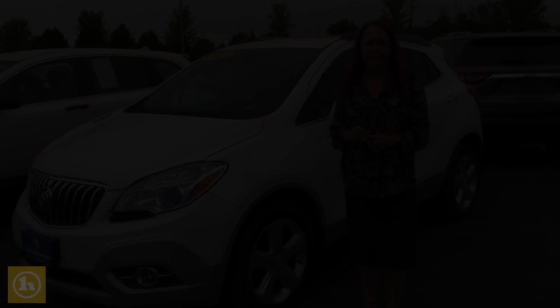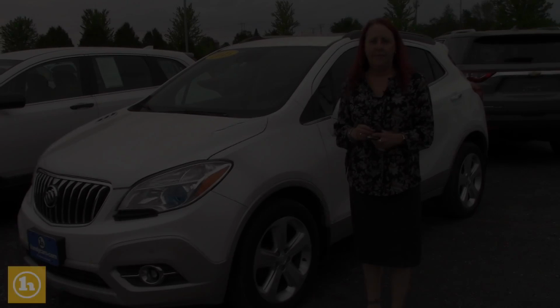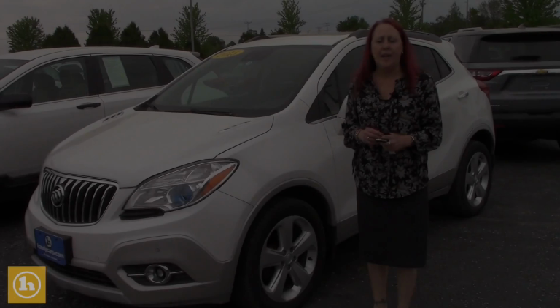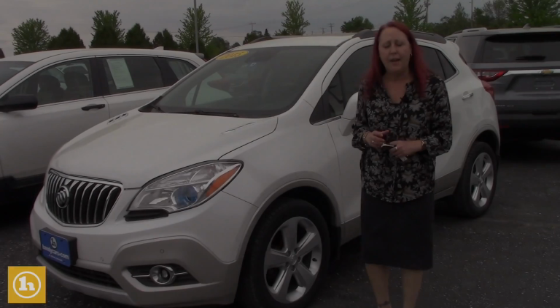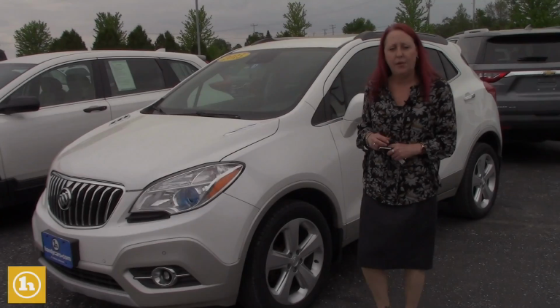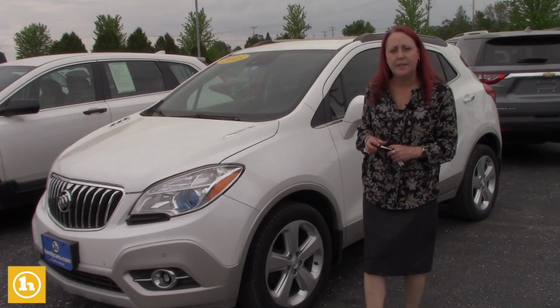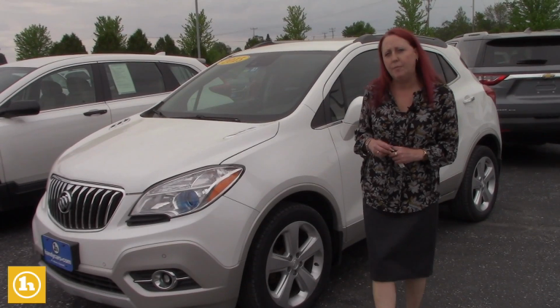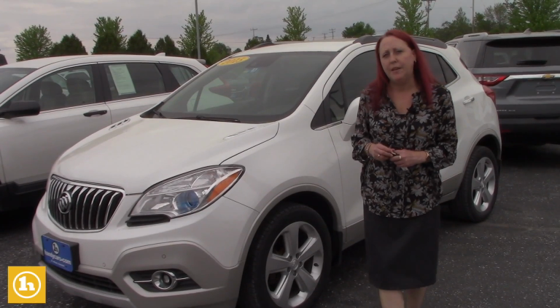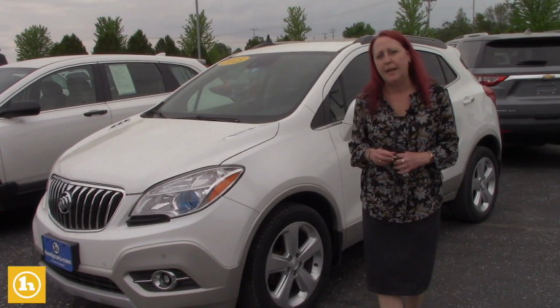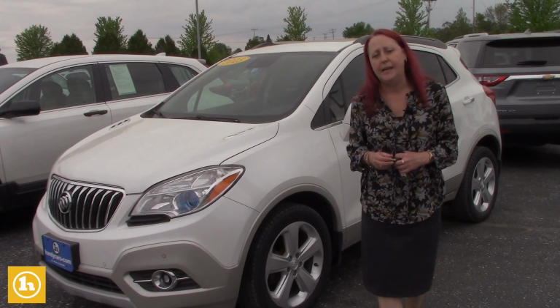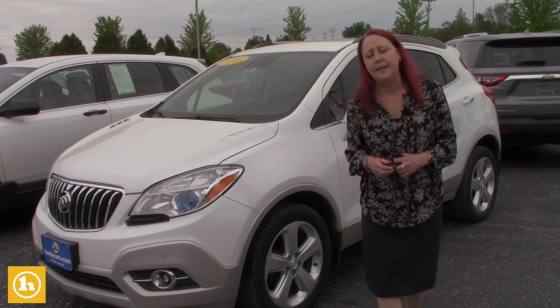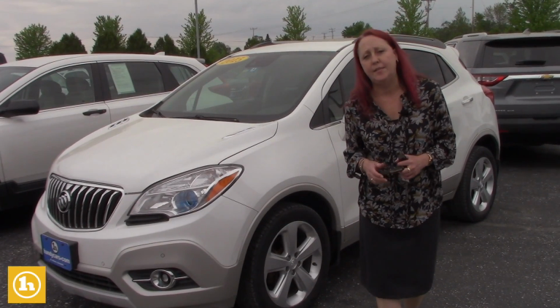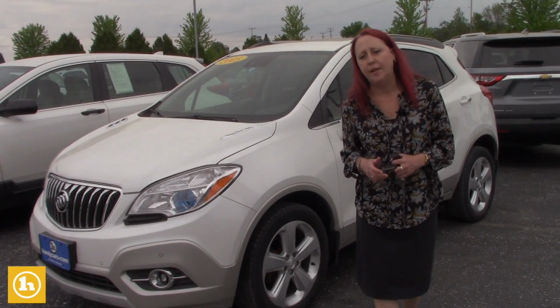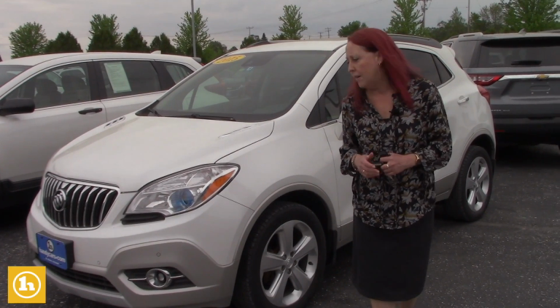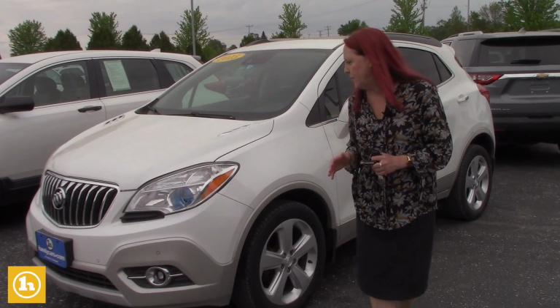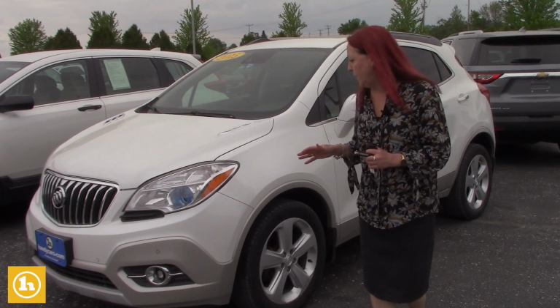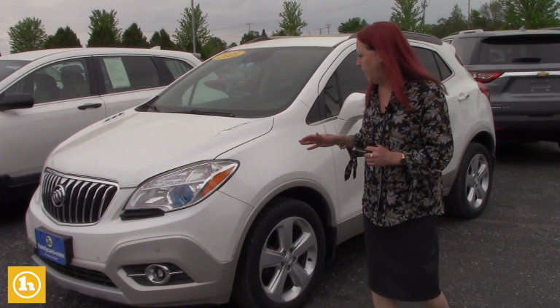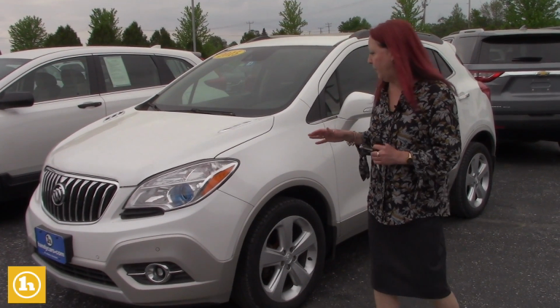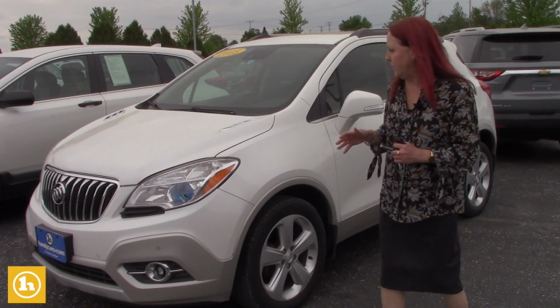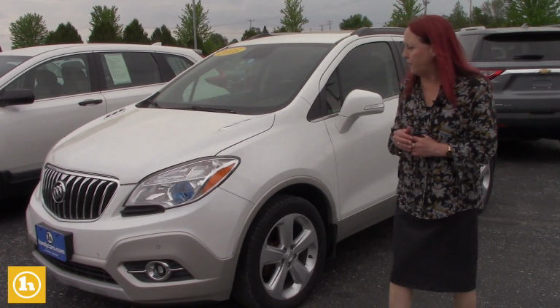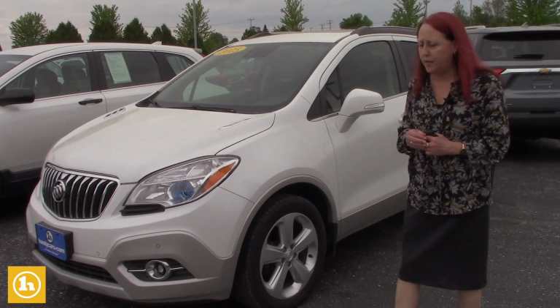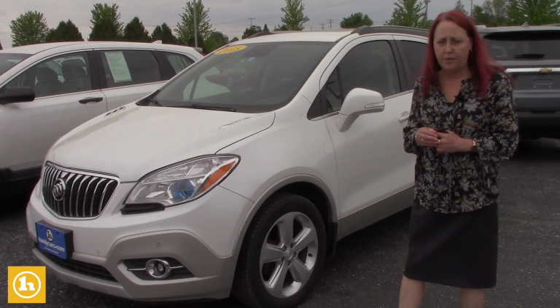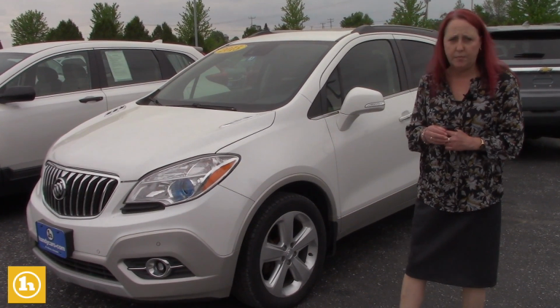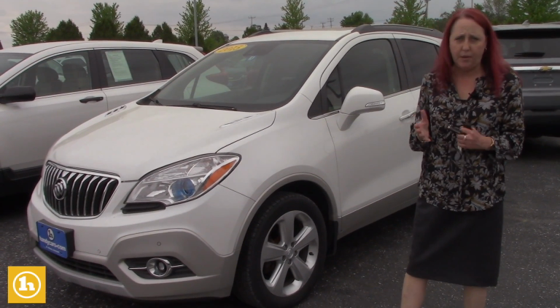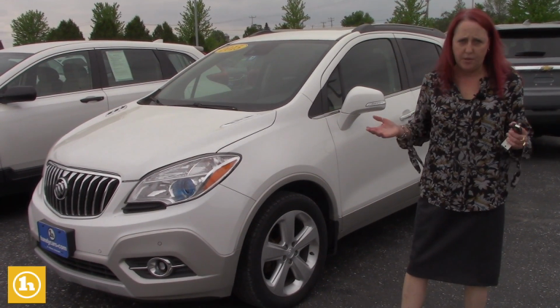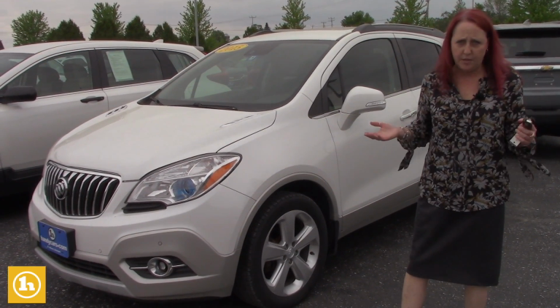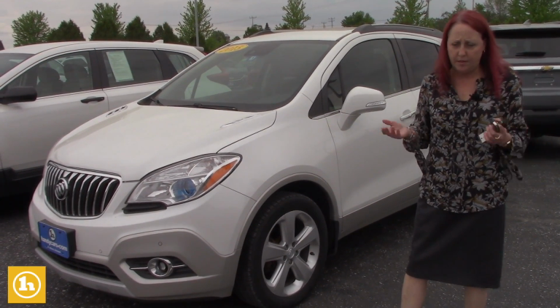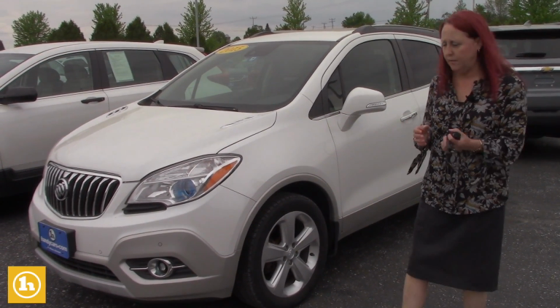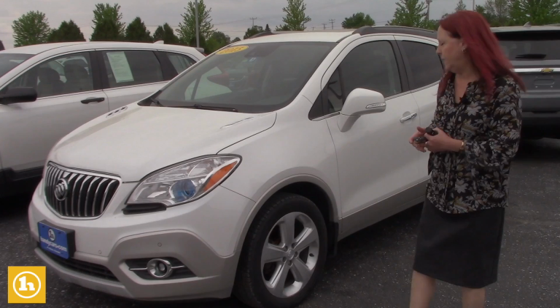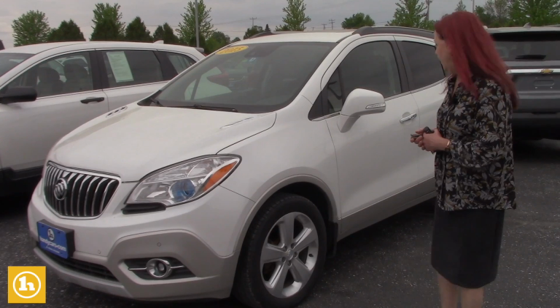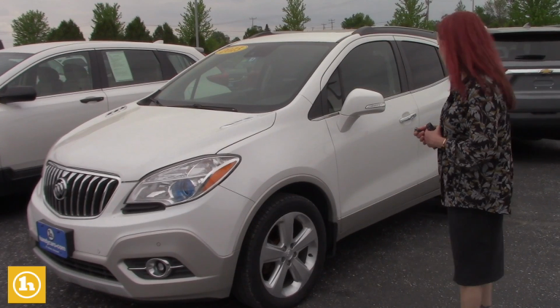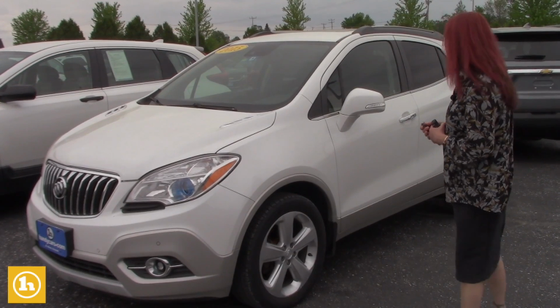Hi Howard, it's Amy here at Handys. We spoke about a few different vehicles. Apologies, the Hyundai was sold.